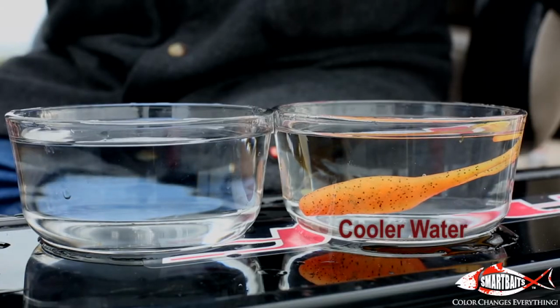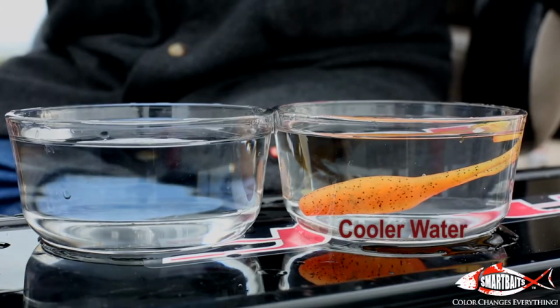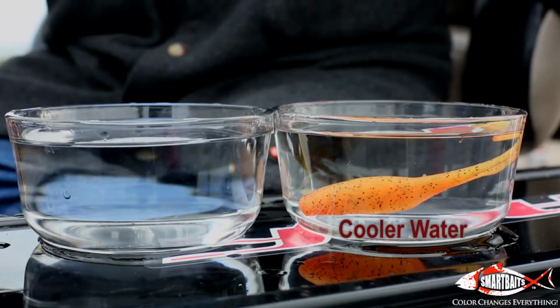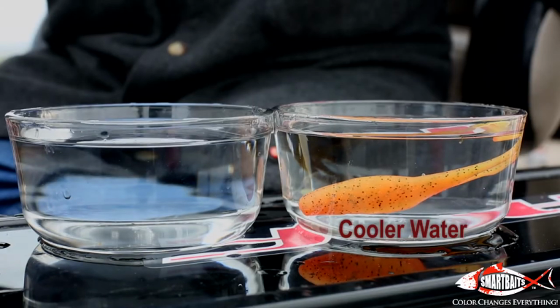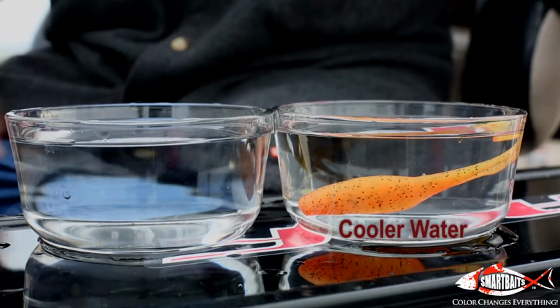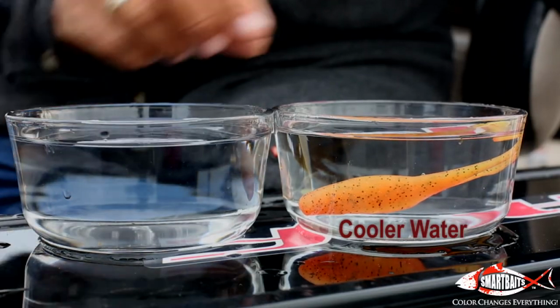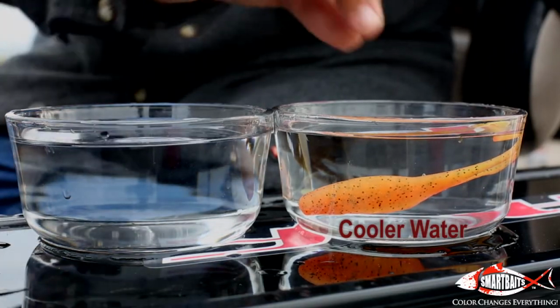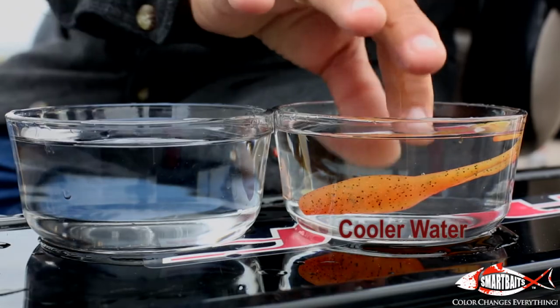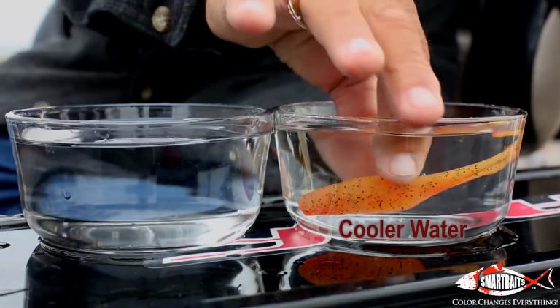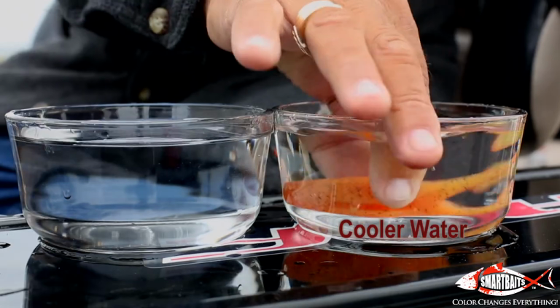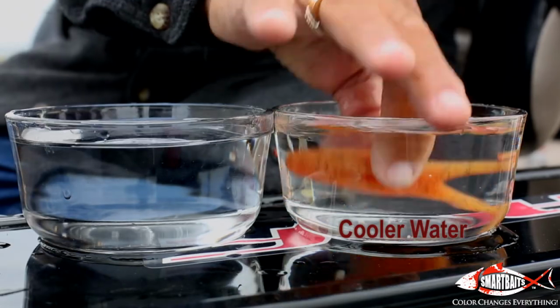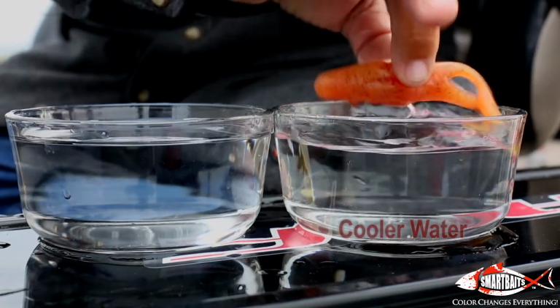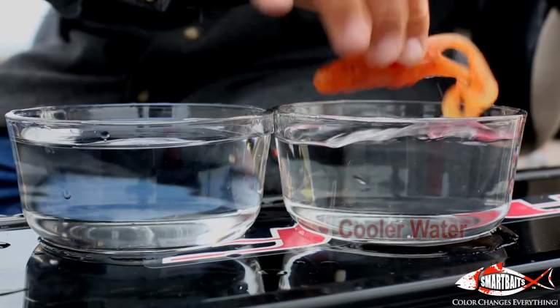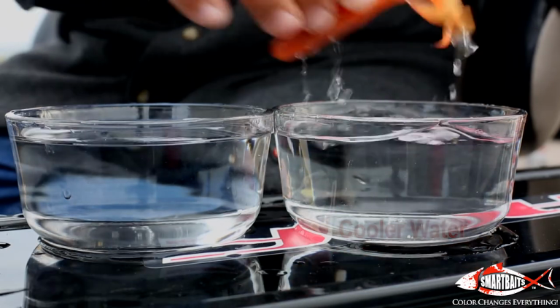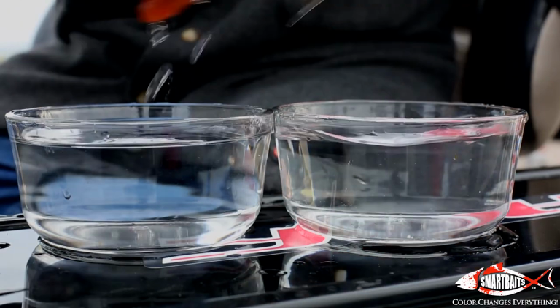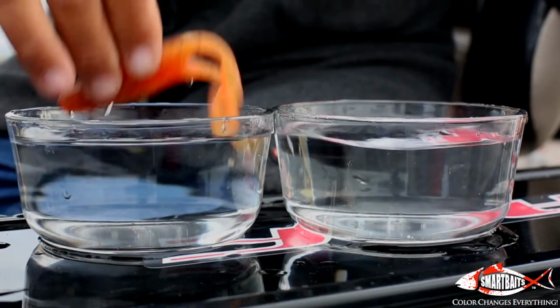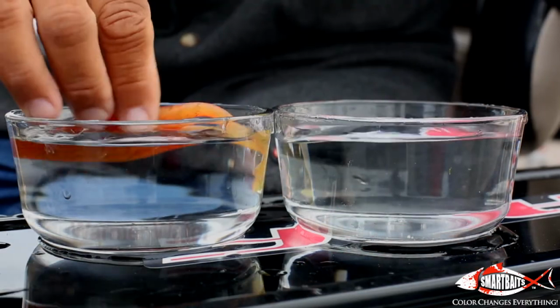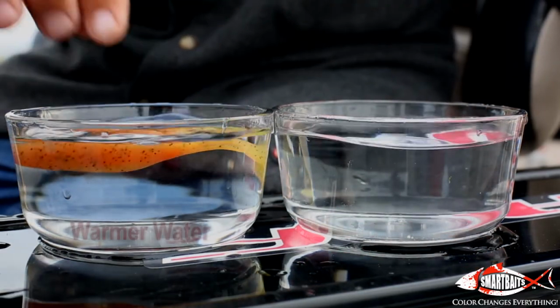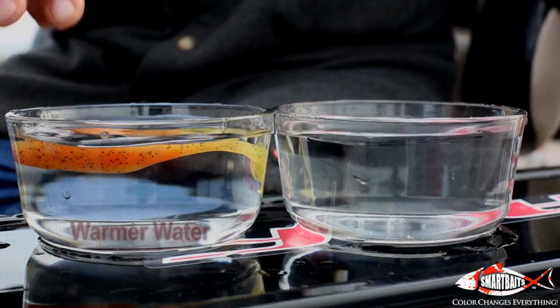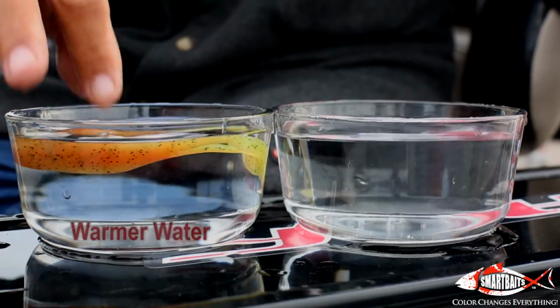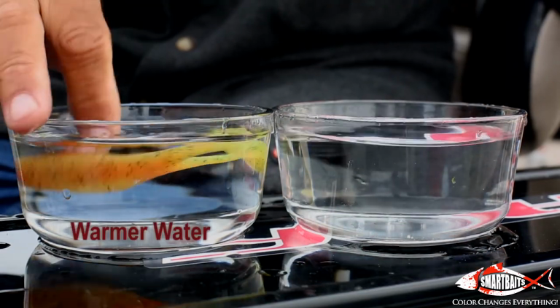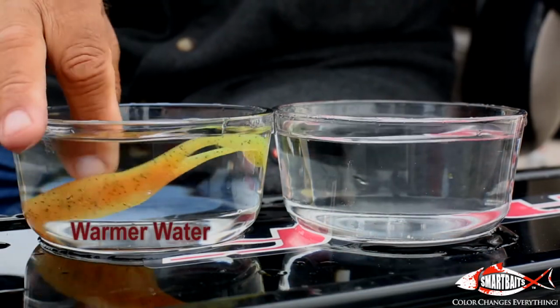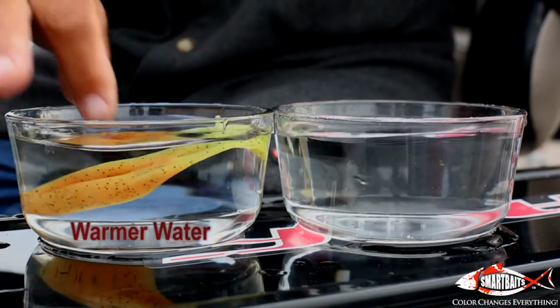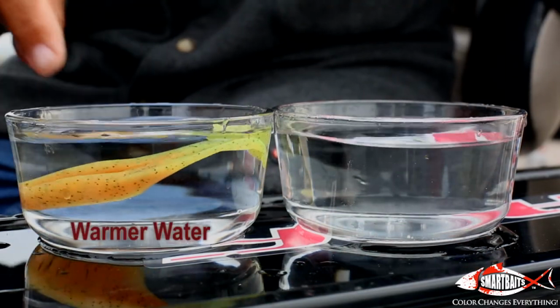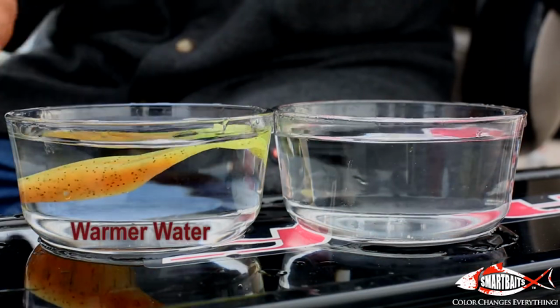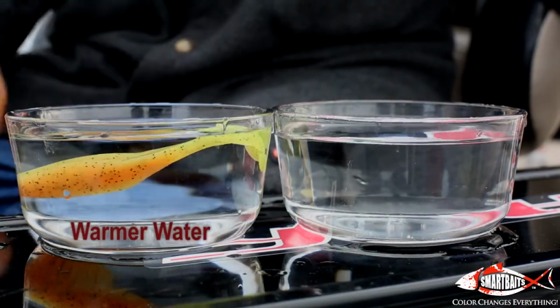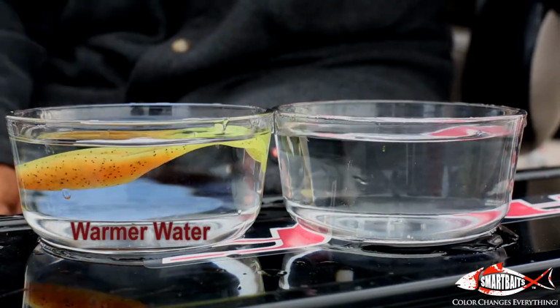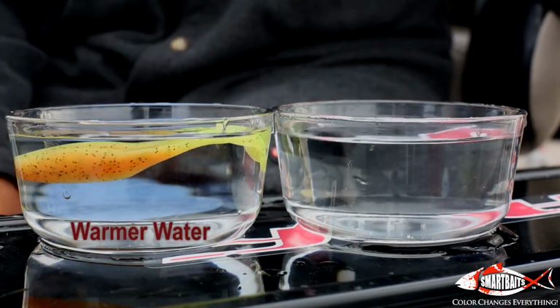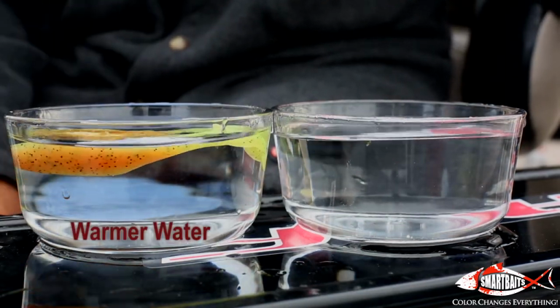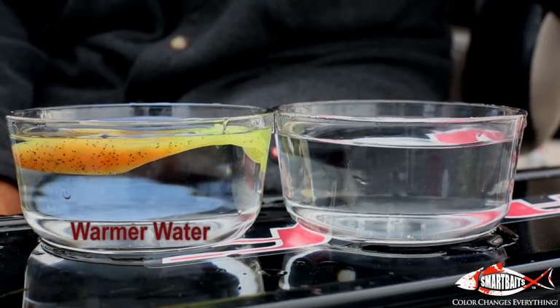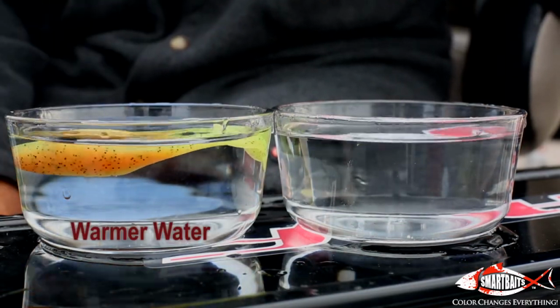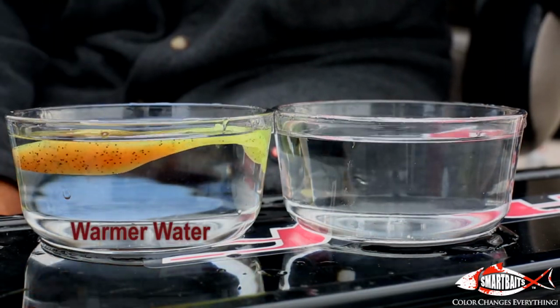In cold water, it goes back to the original color. A little warmer water — it changes again. Back to cold water, it changes back.